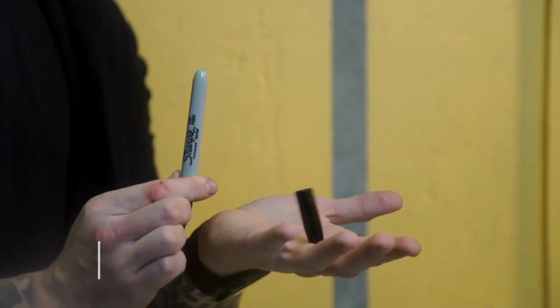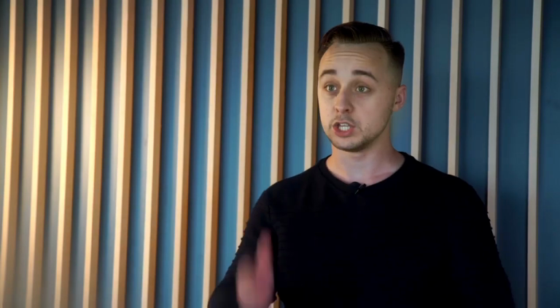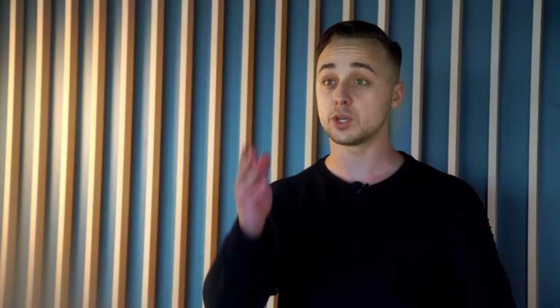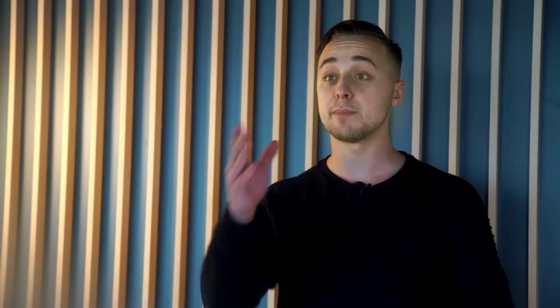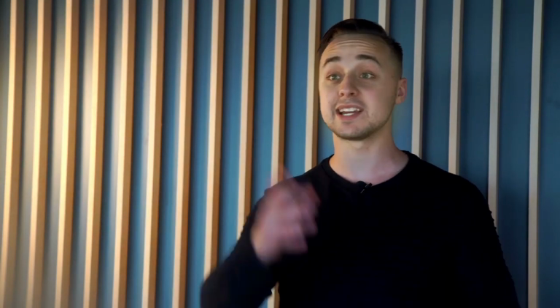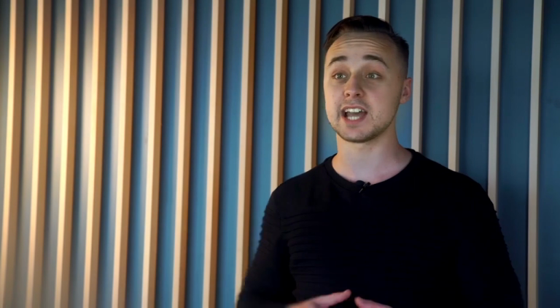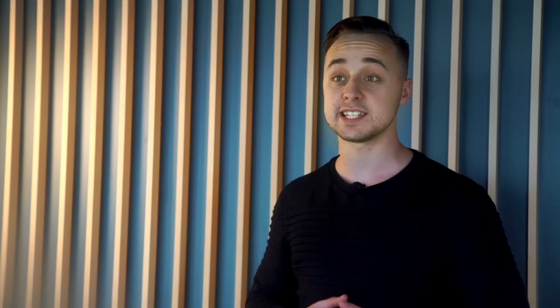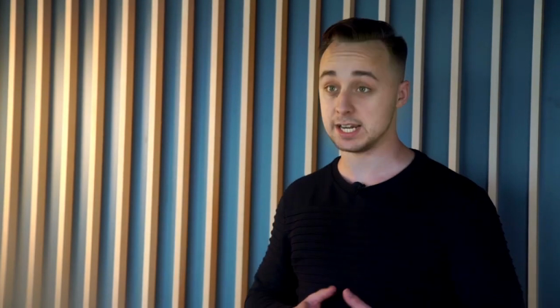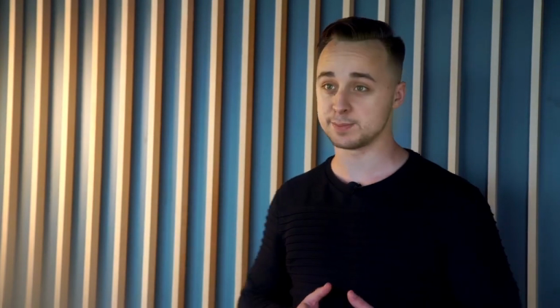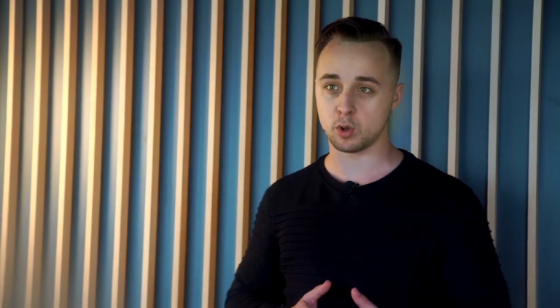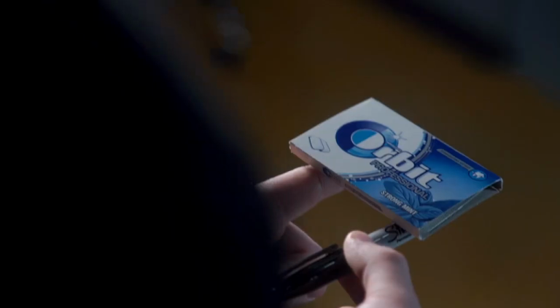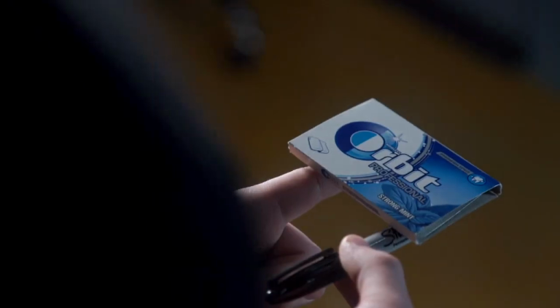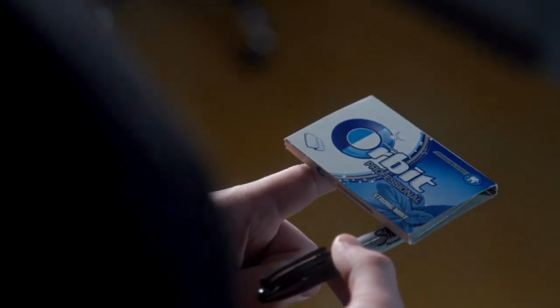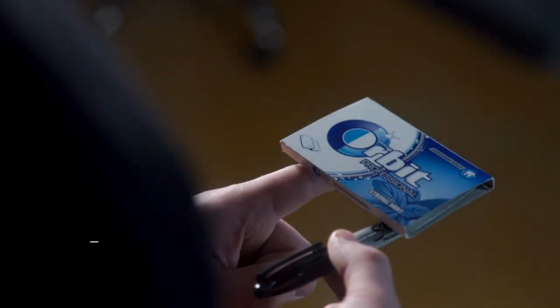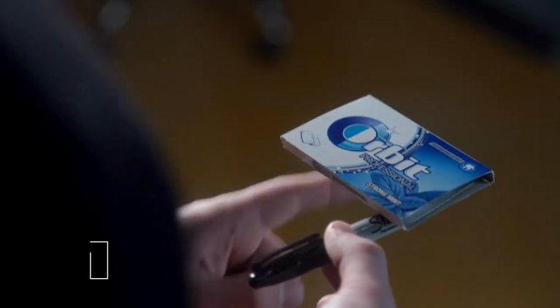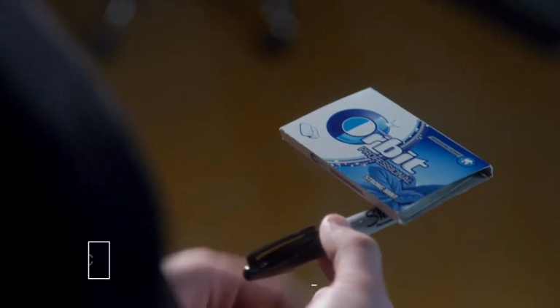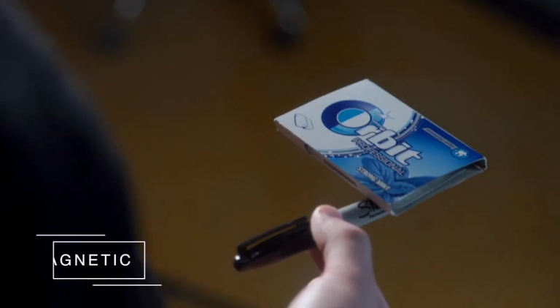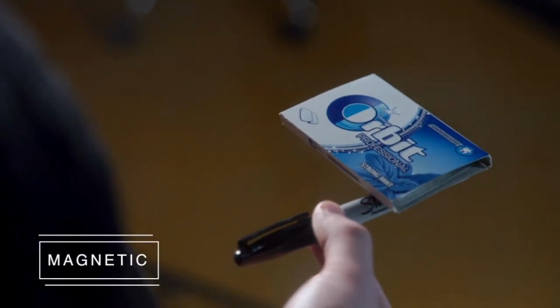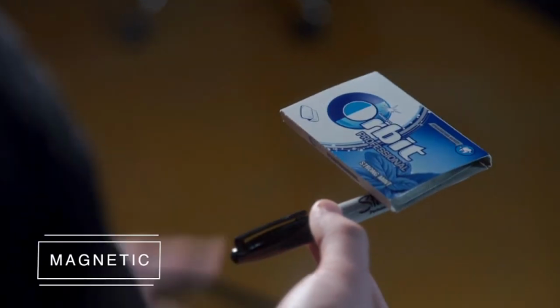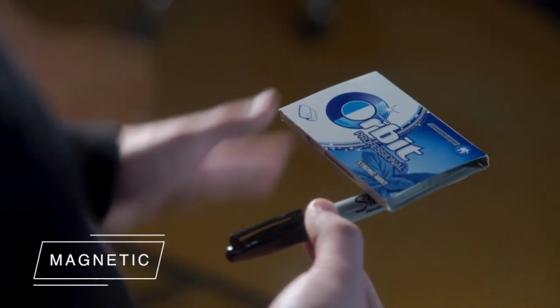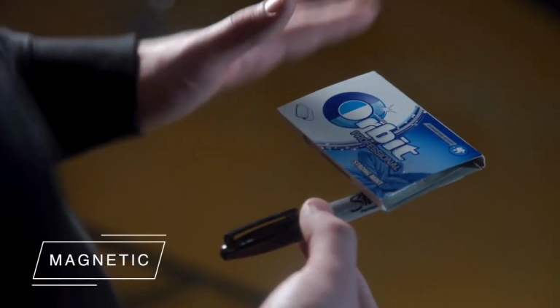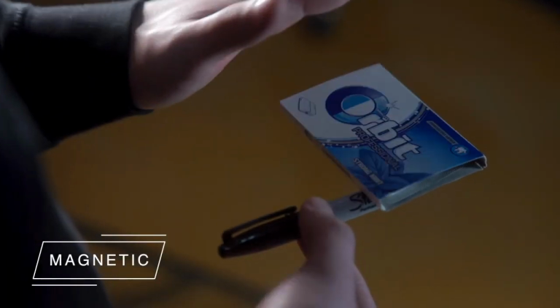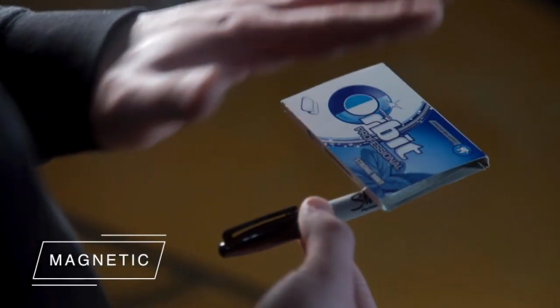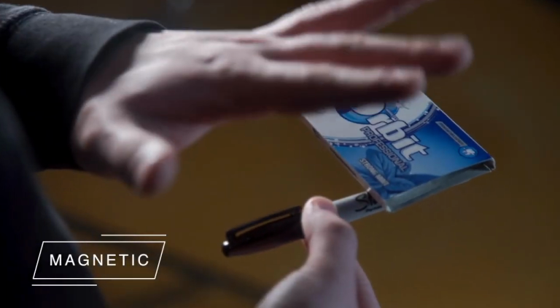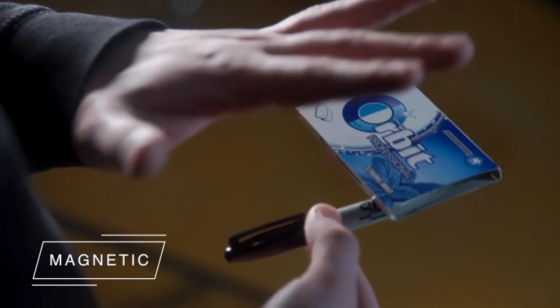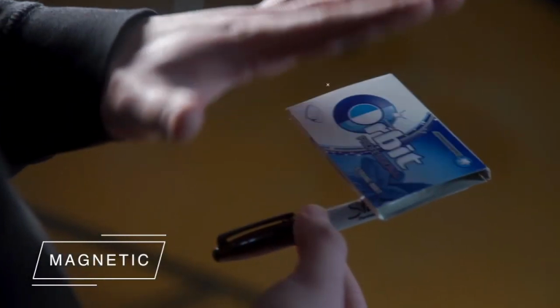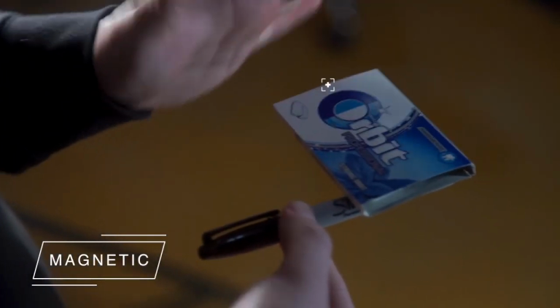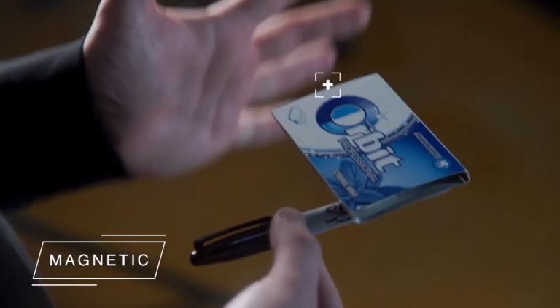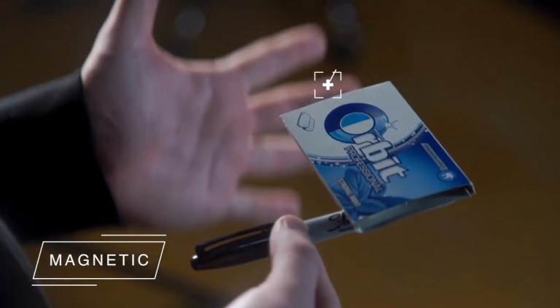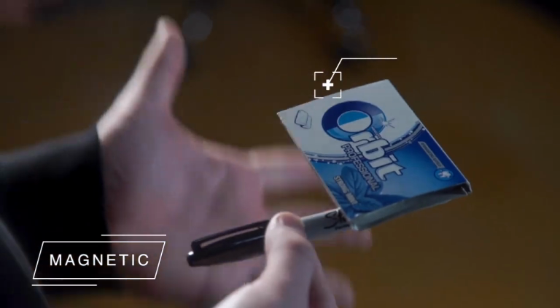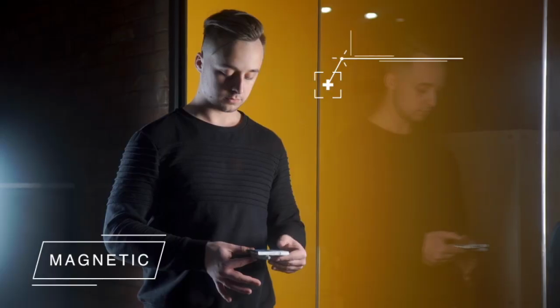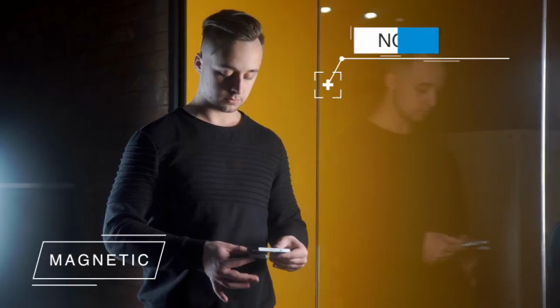You can magnetize any small objects to your marker, but at the same time there is no magnet in your marker.